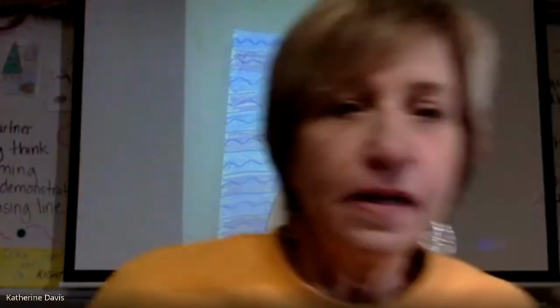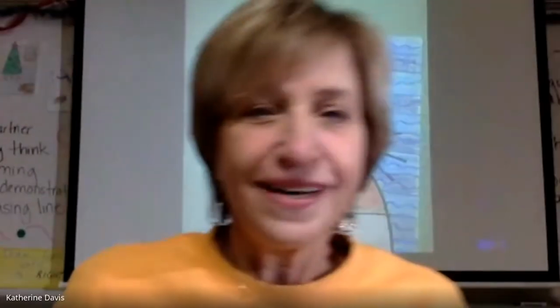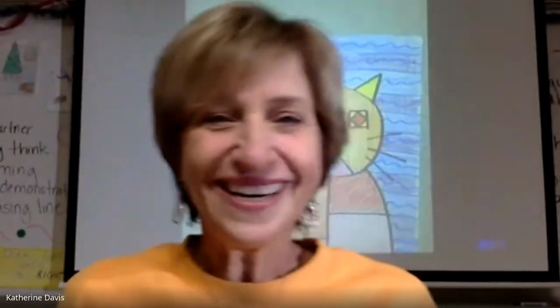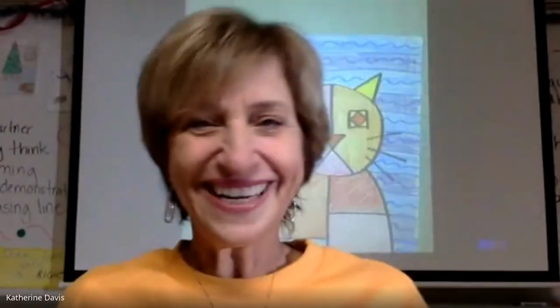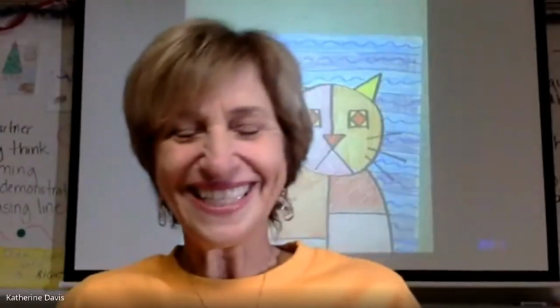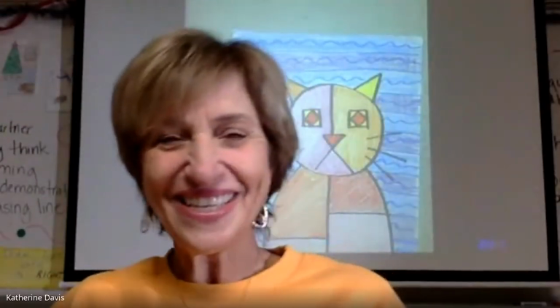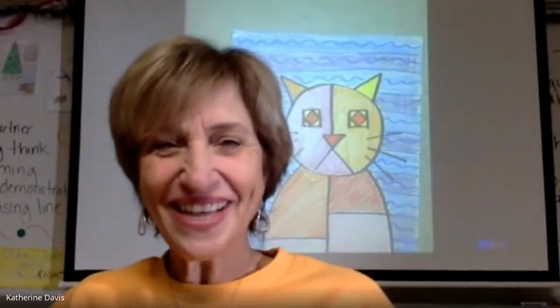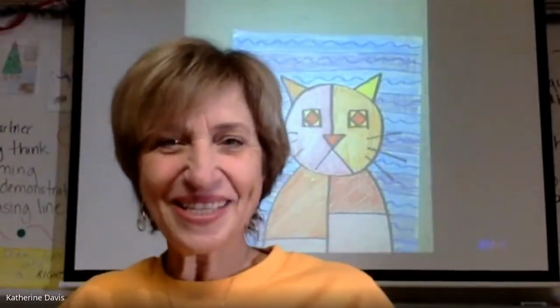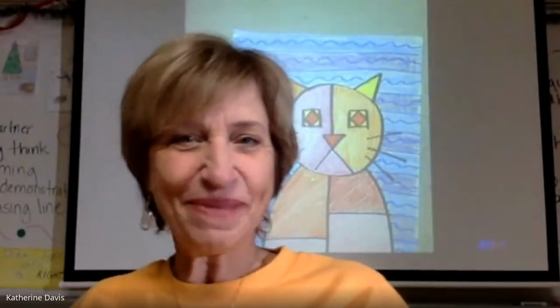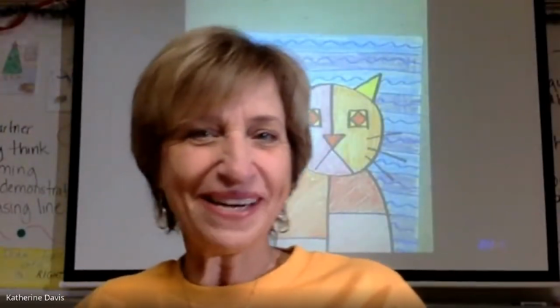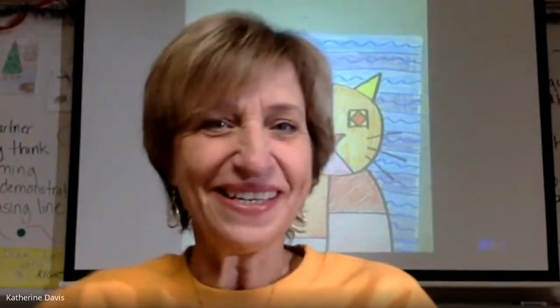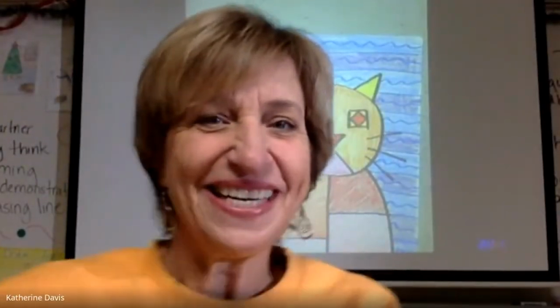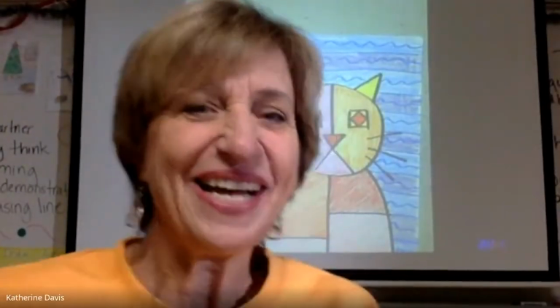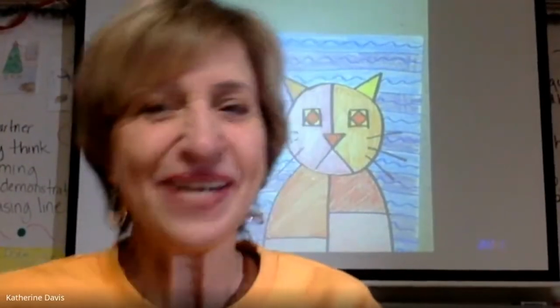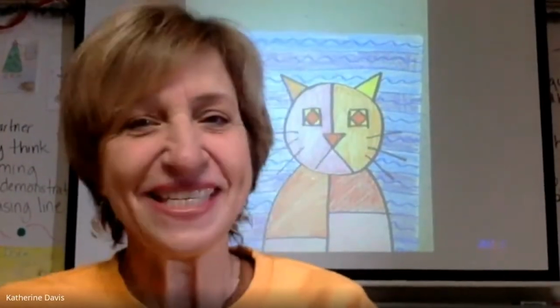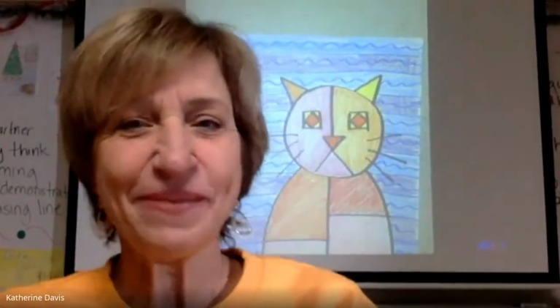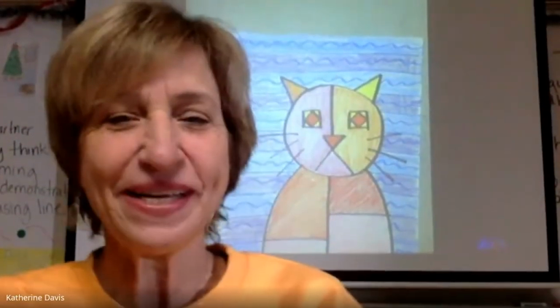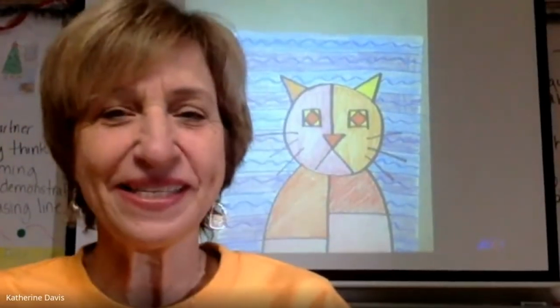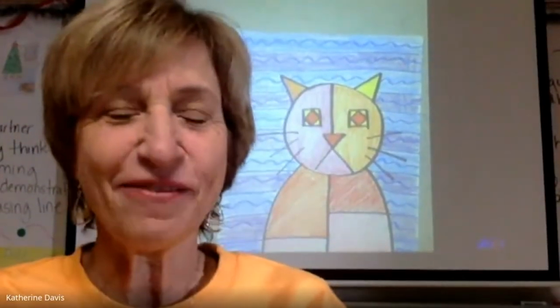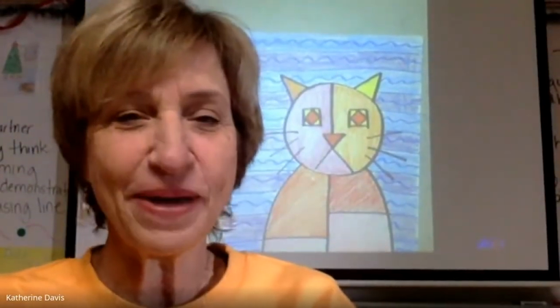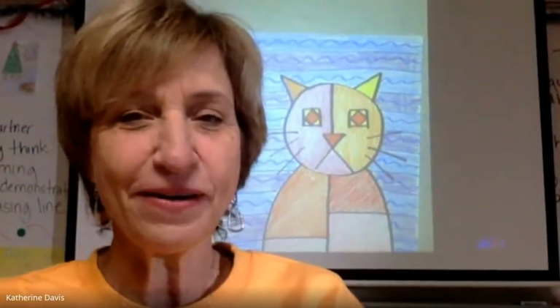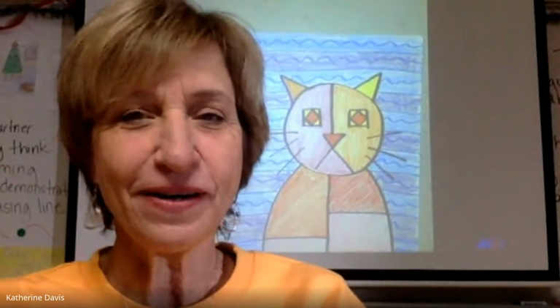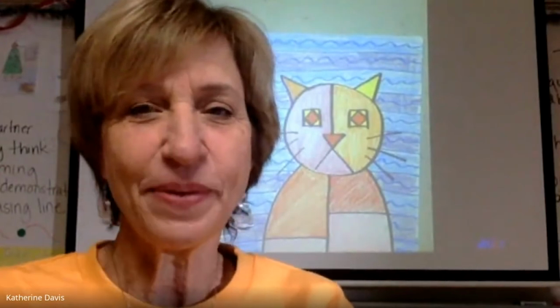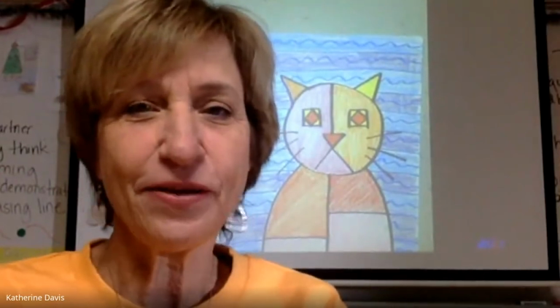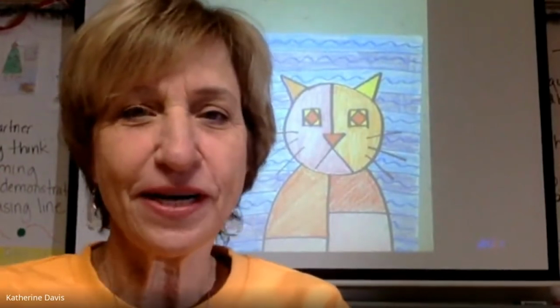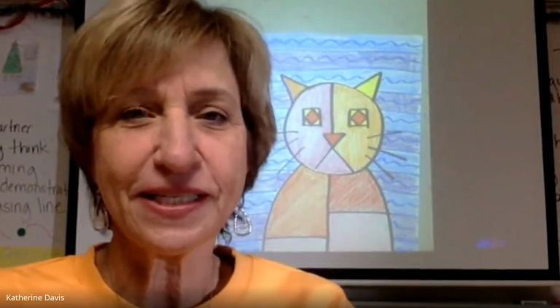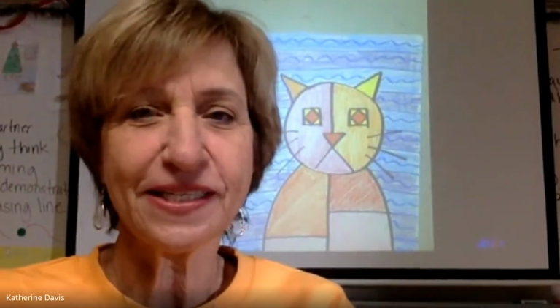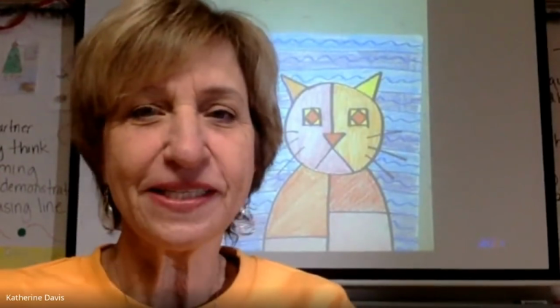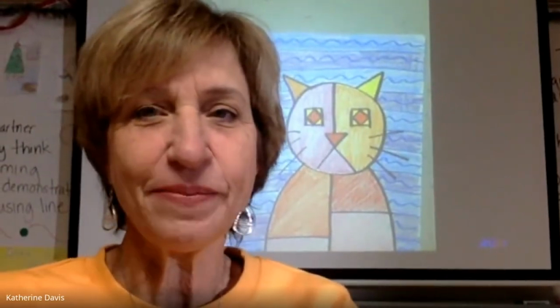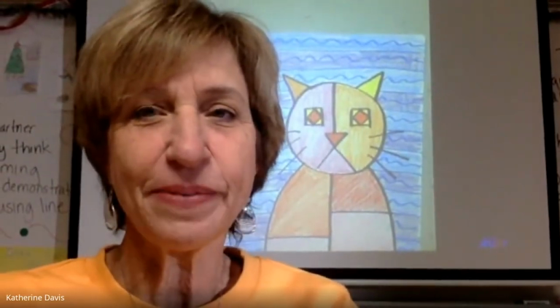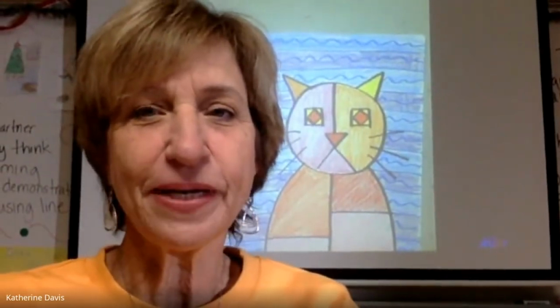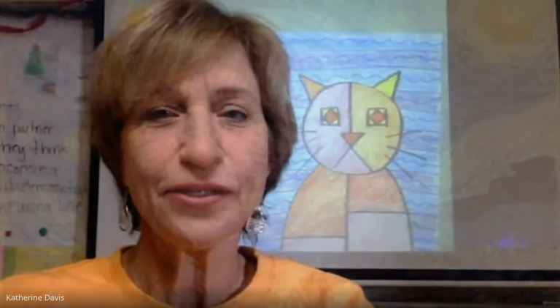Alright, so that's better. Now I see myself better and I bet you guys can see me better too.